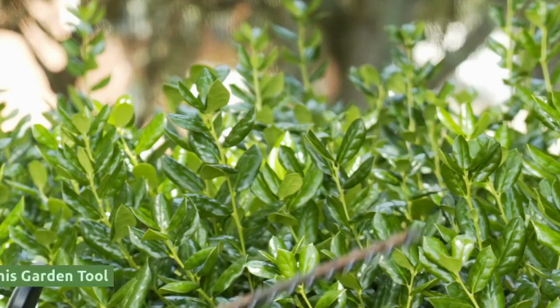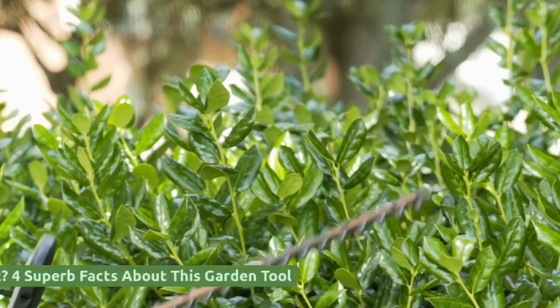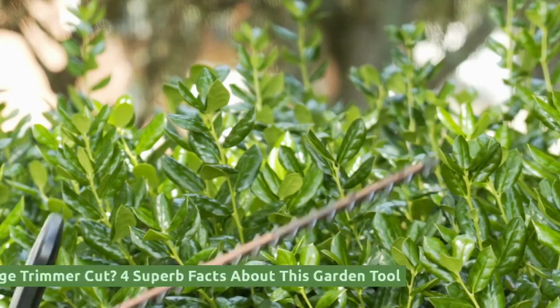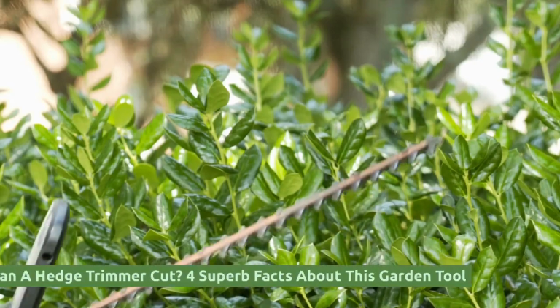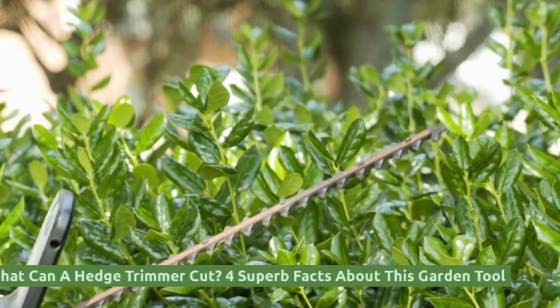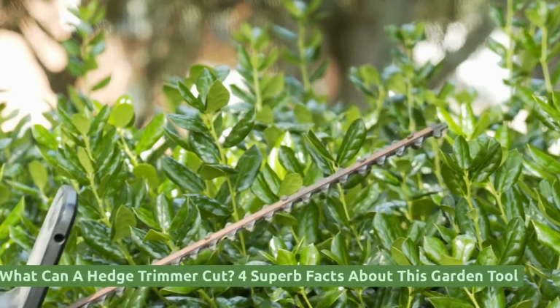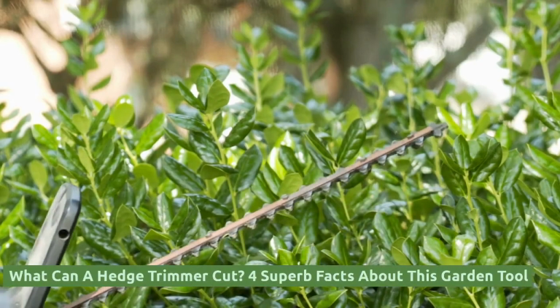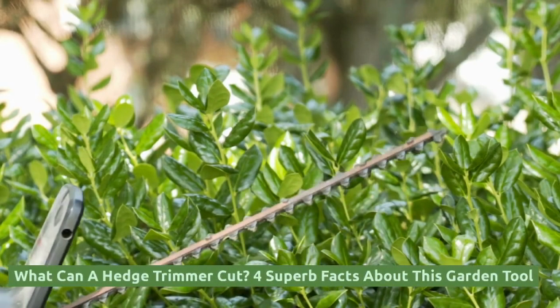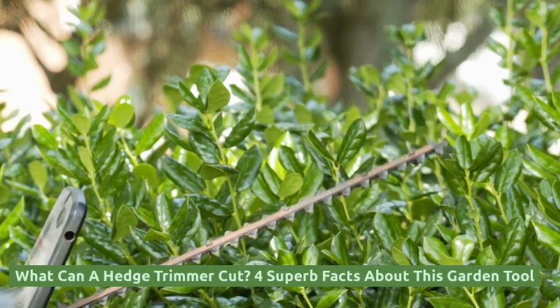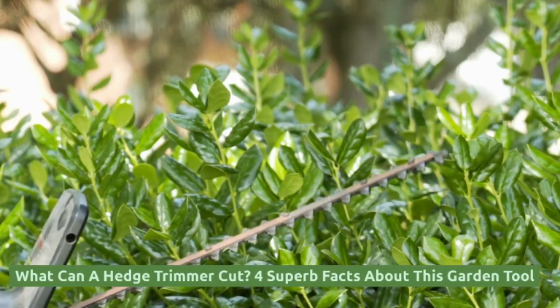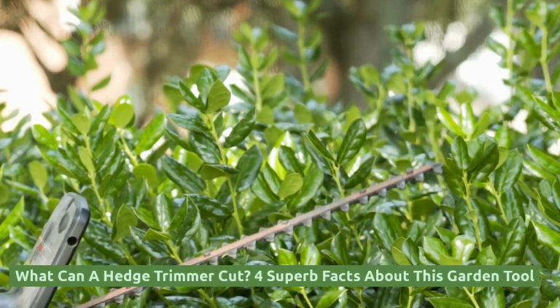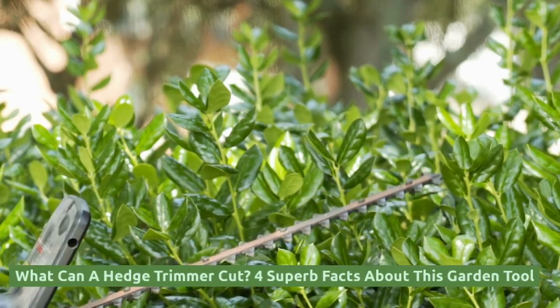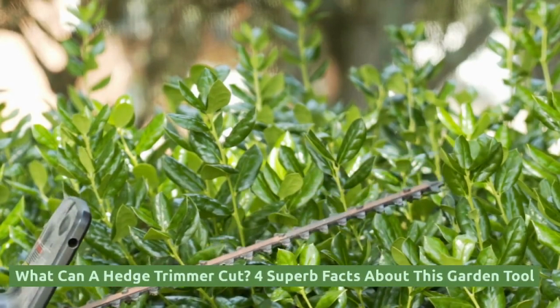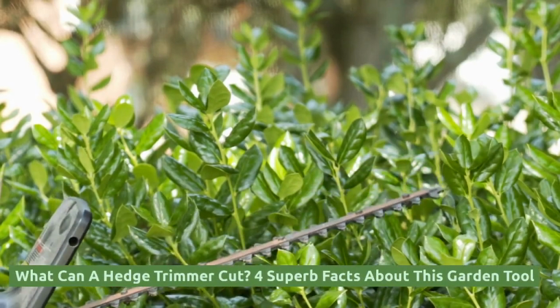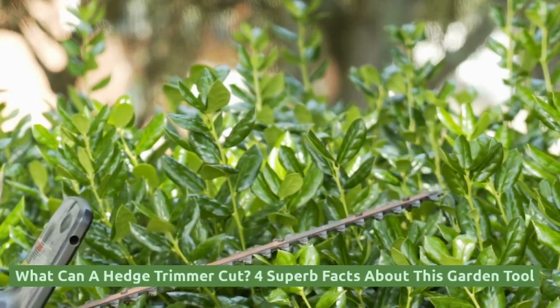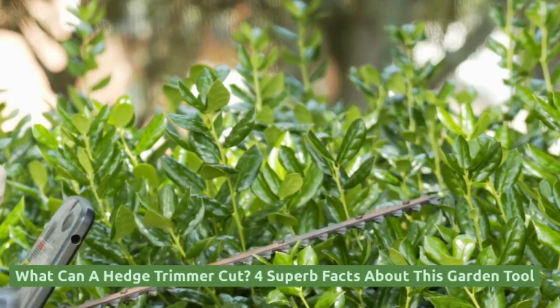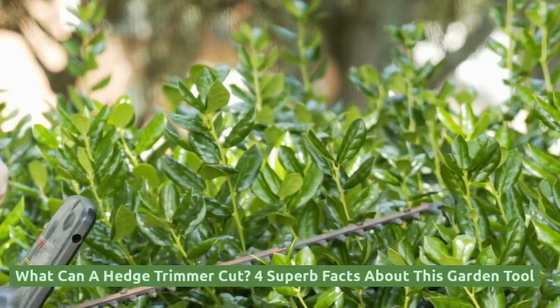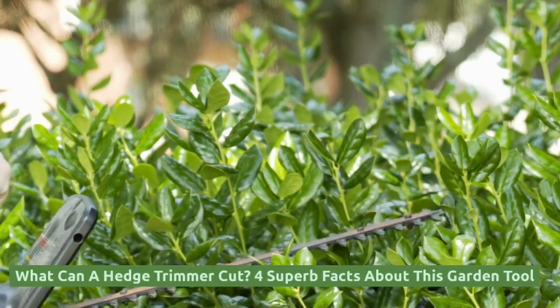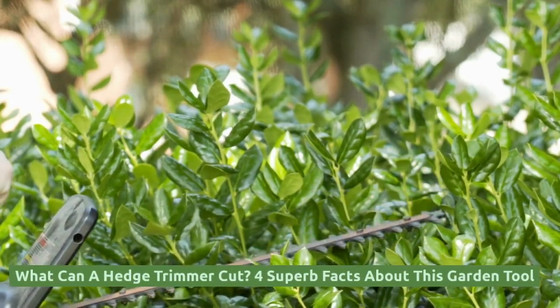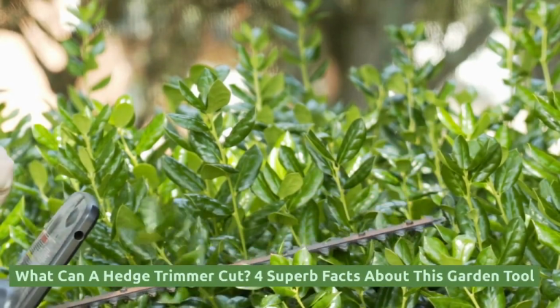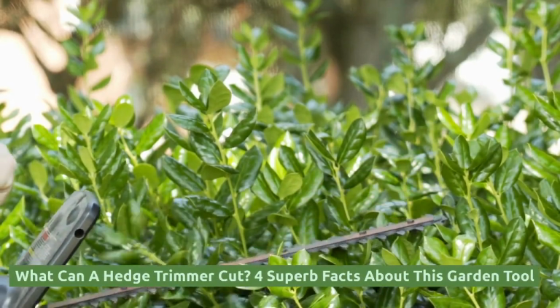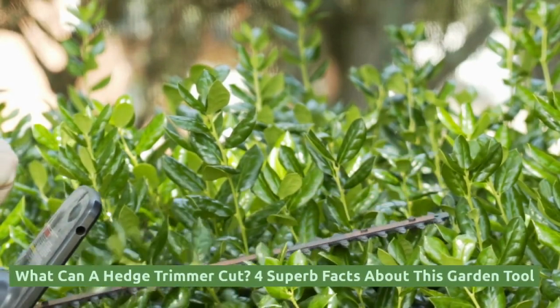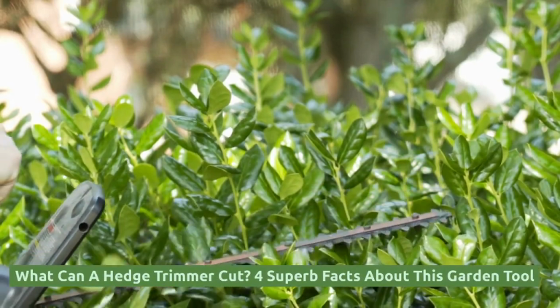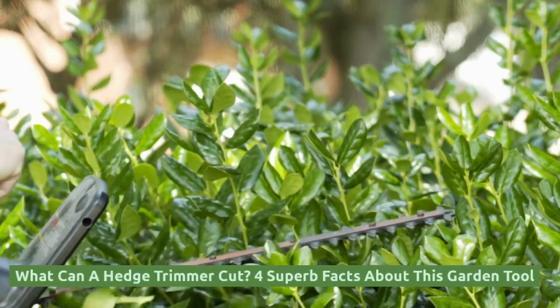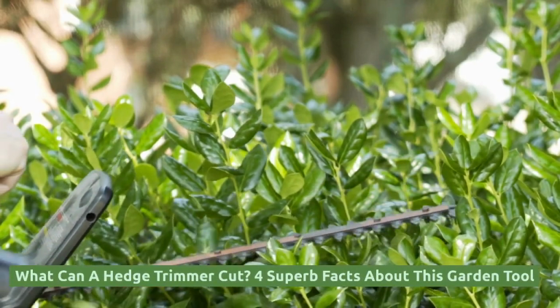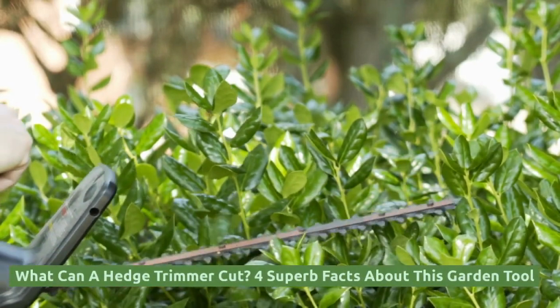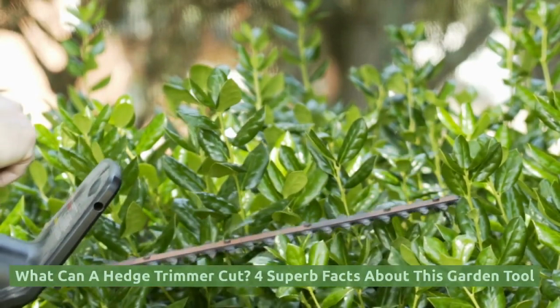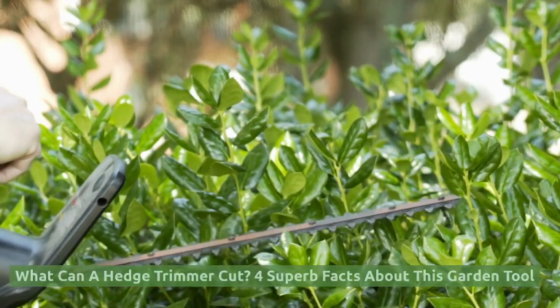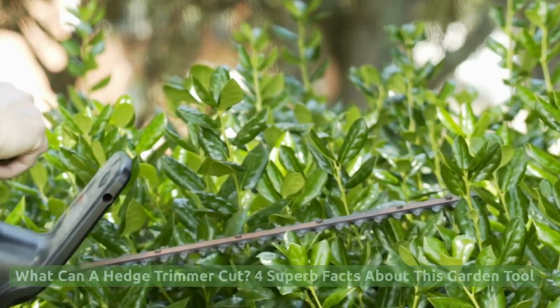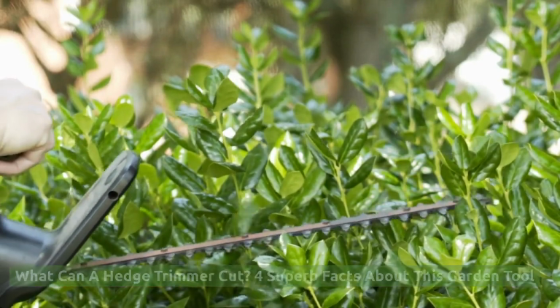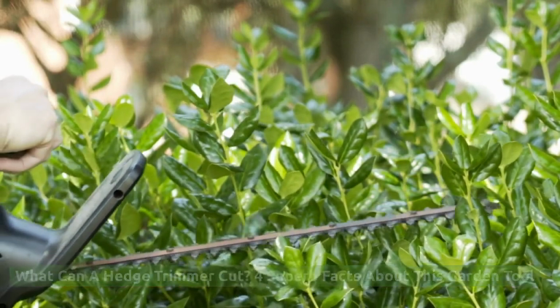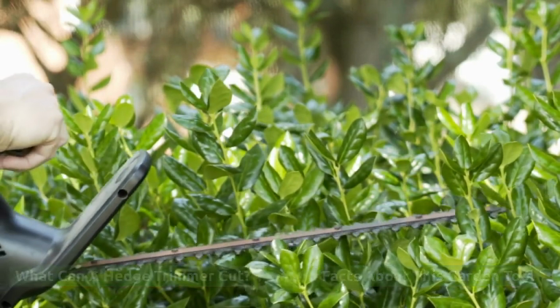What can a hedge trimmer cut? Four superb facts about this garden tool.